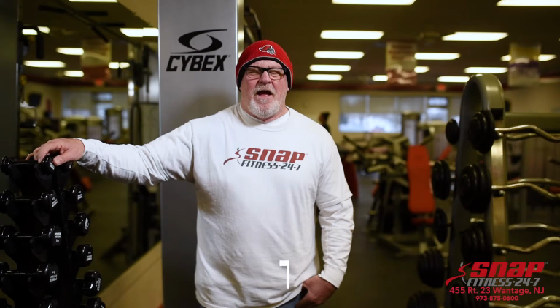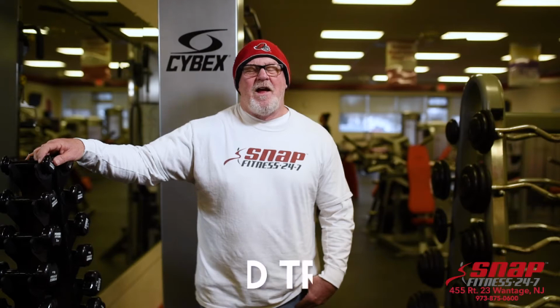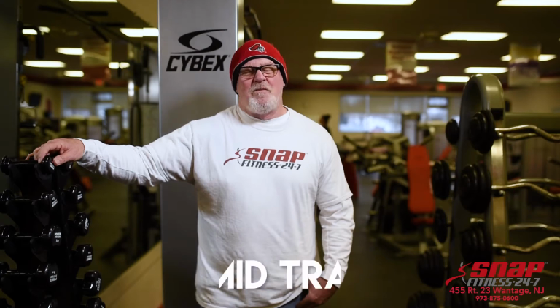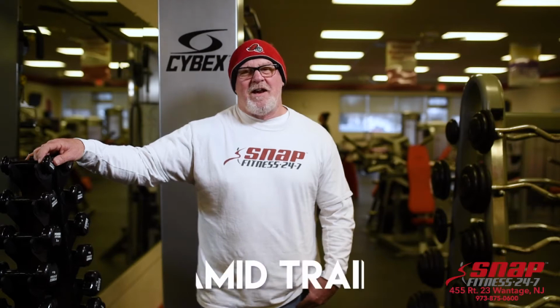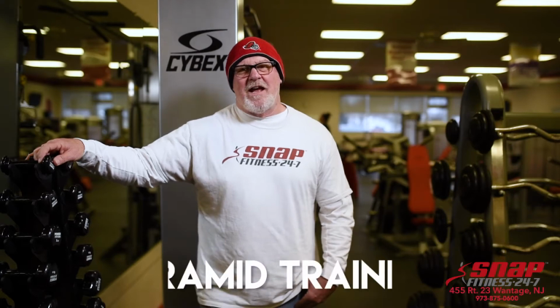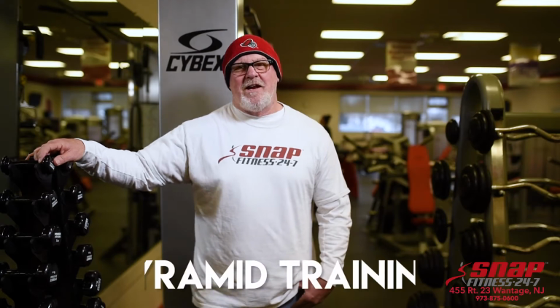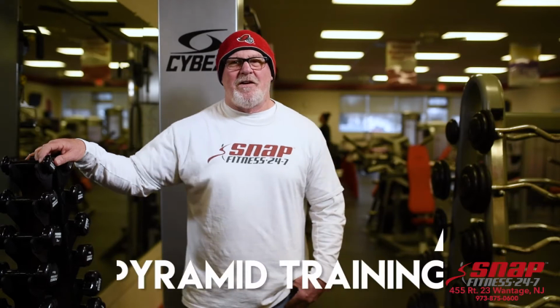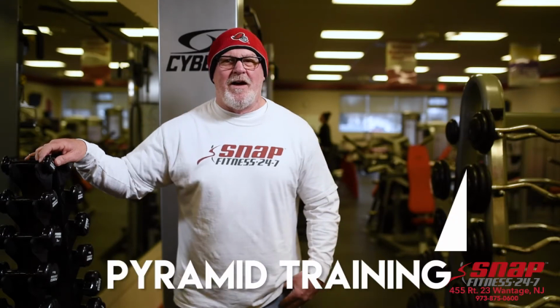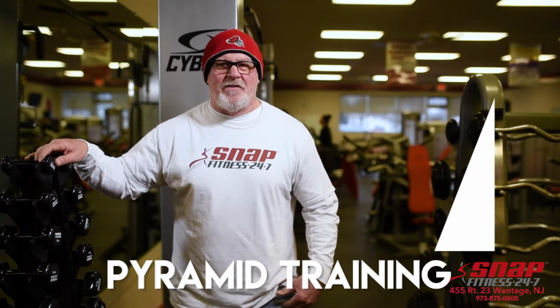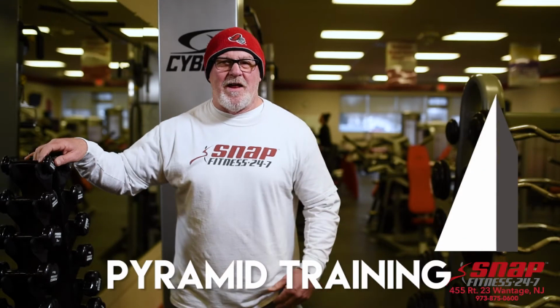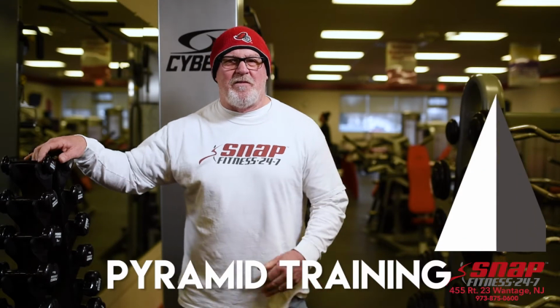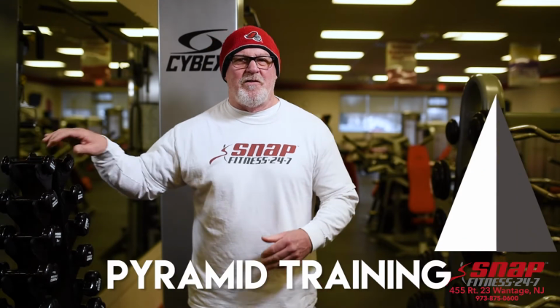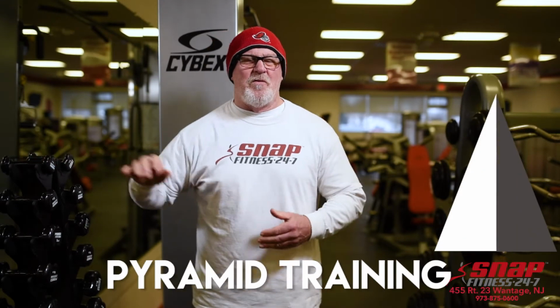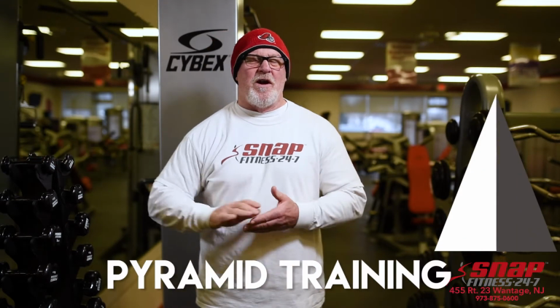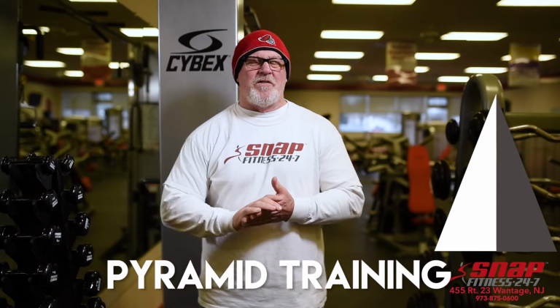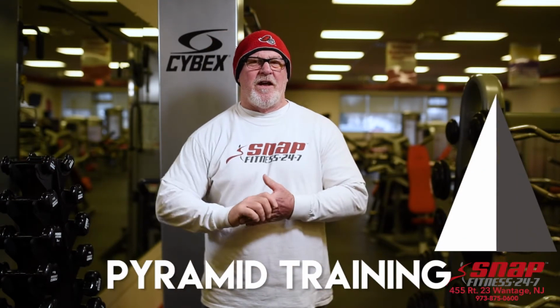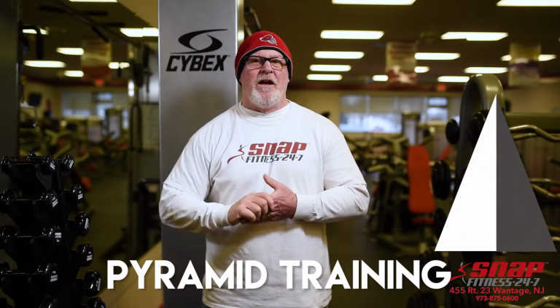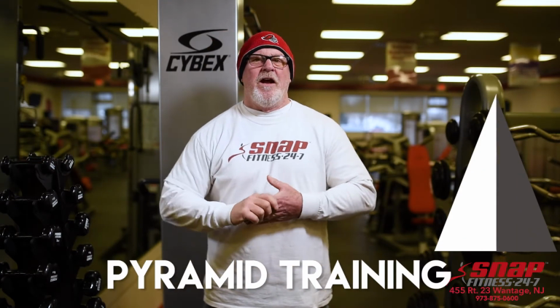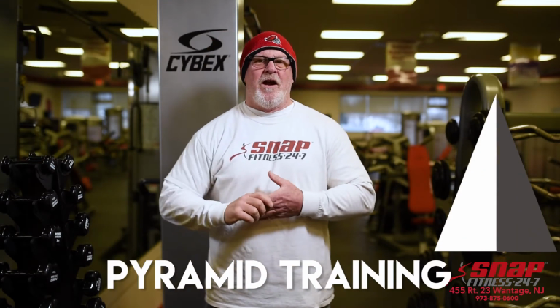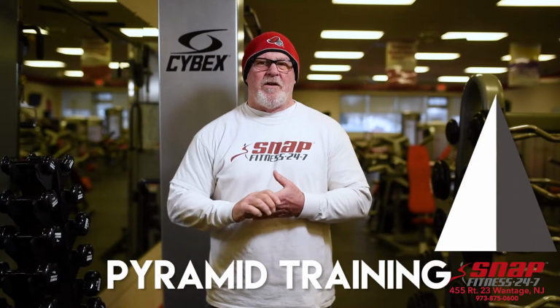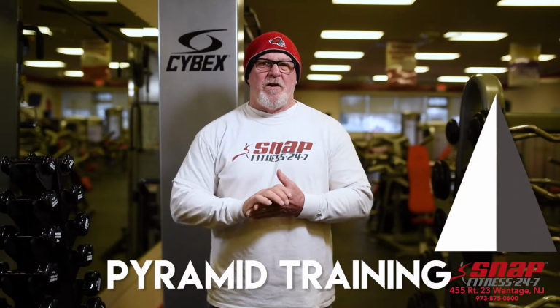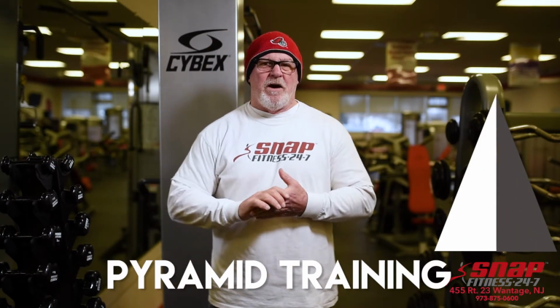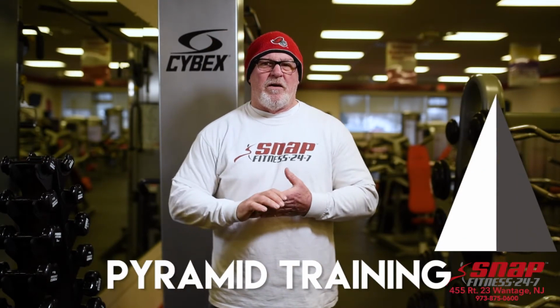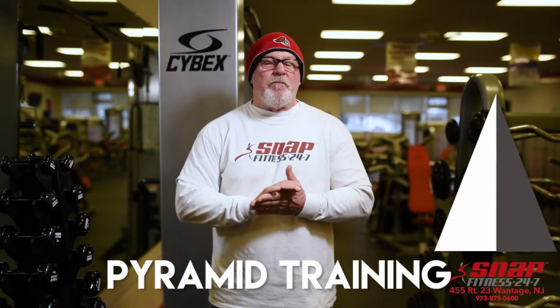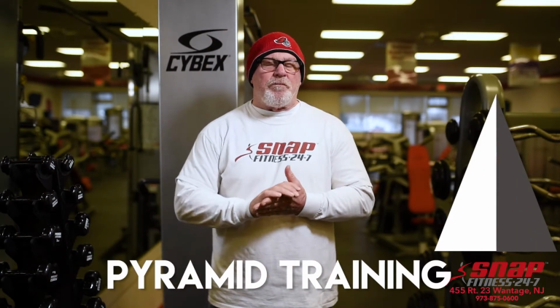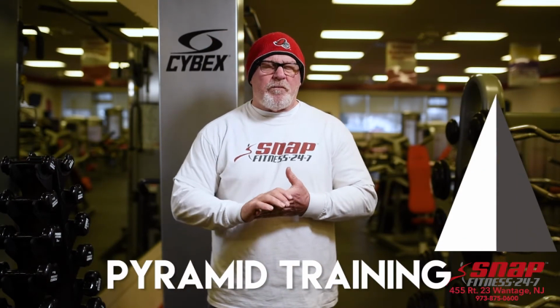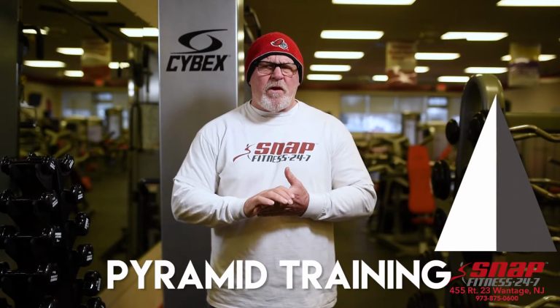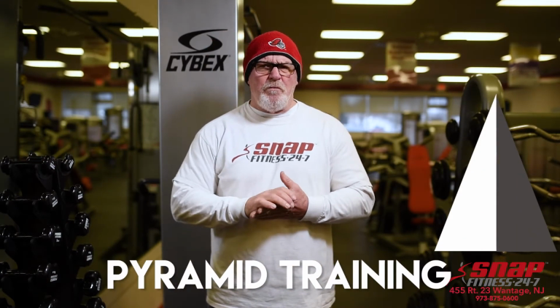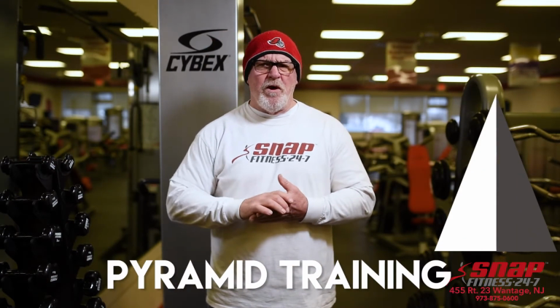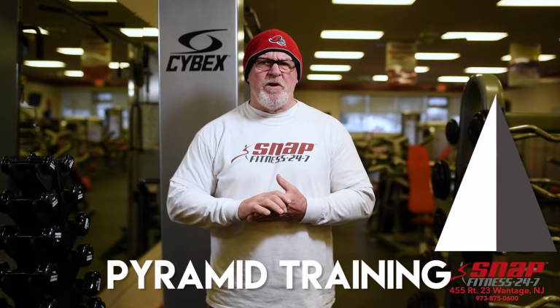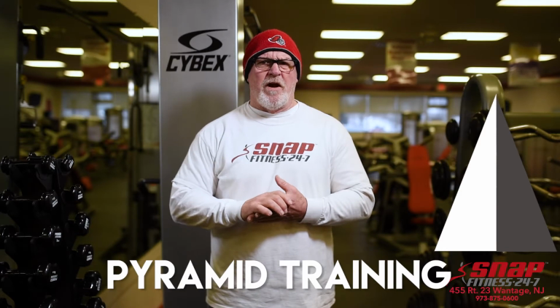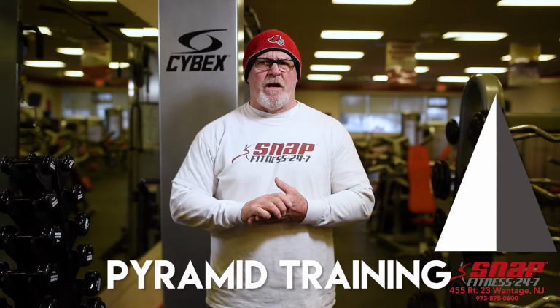Hey everybody, Ken at Snap Fitness in Wantage again, here to tell you about pyramid training.